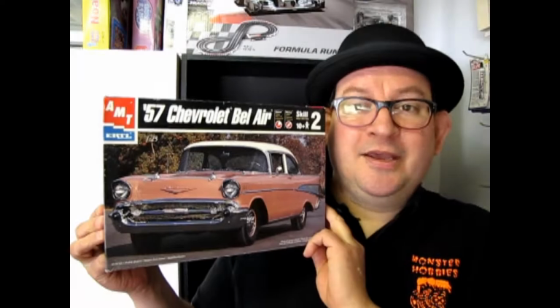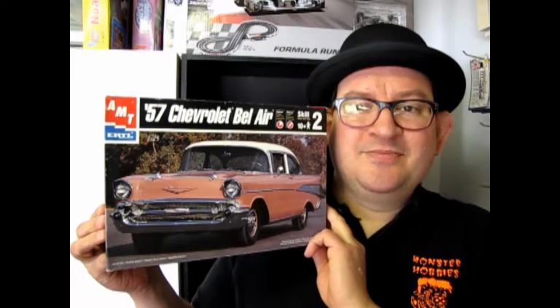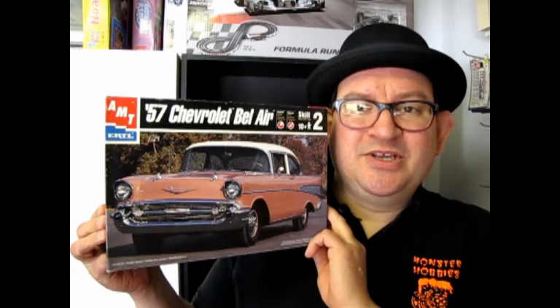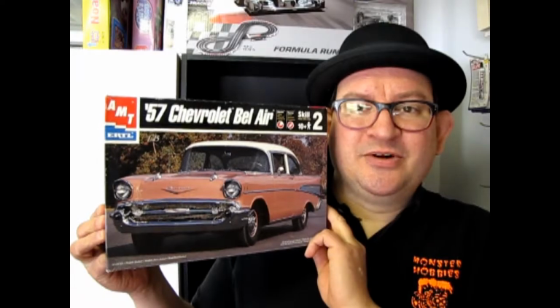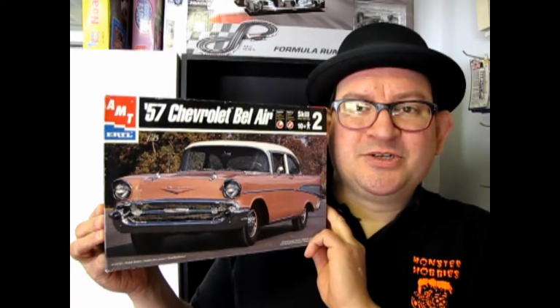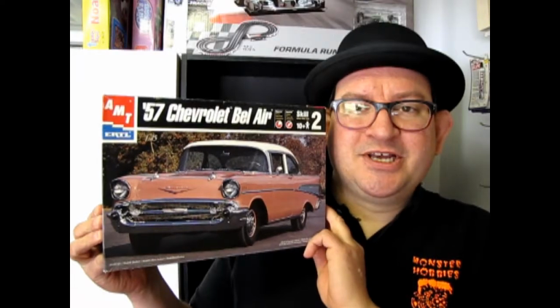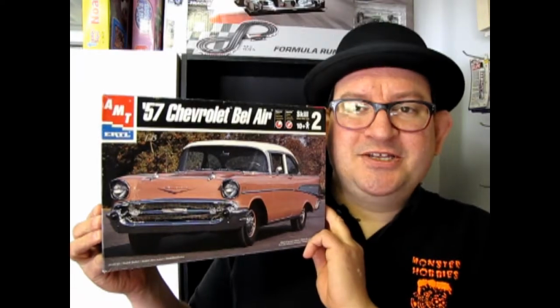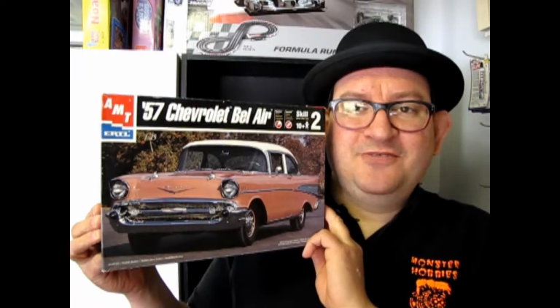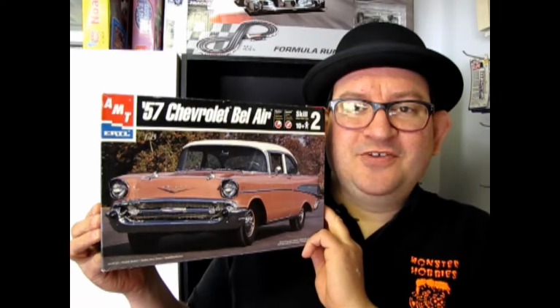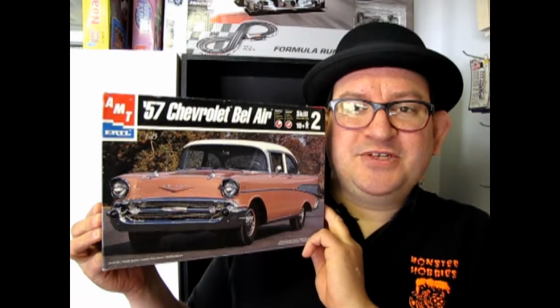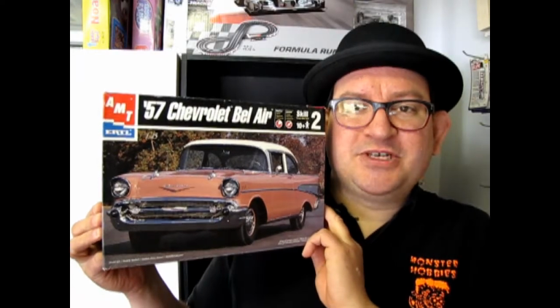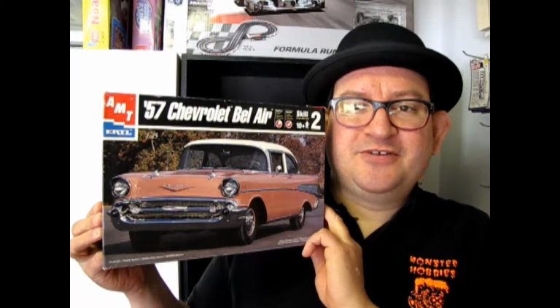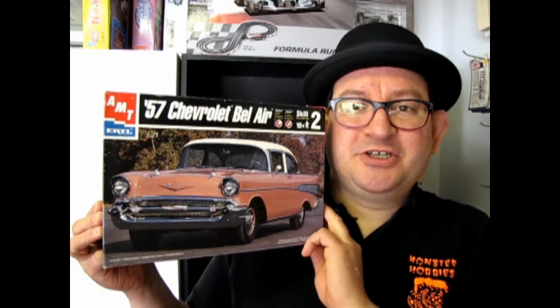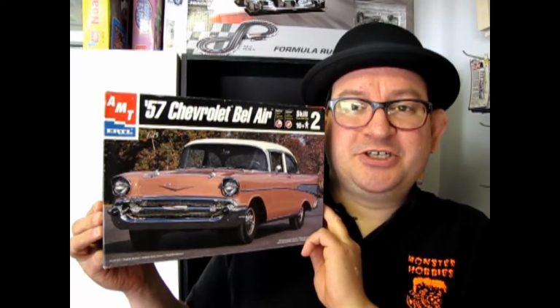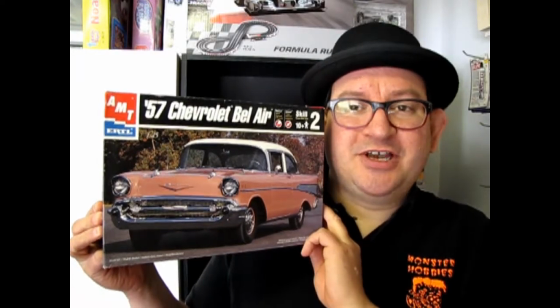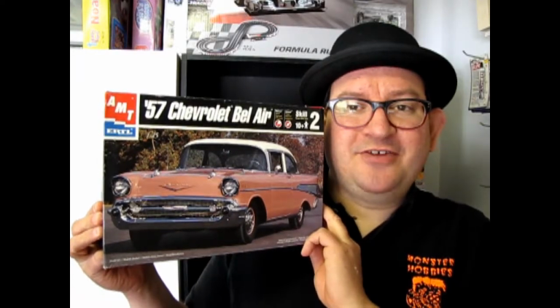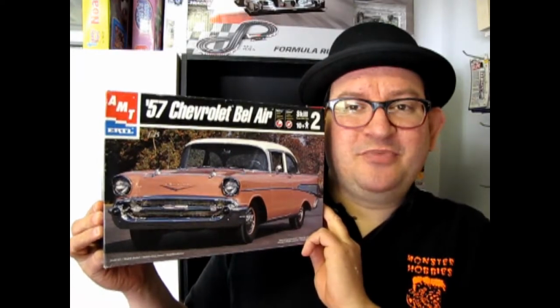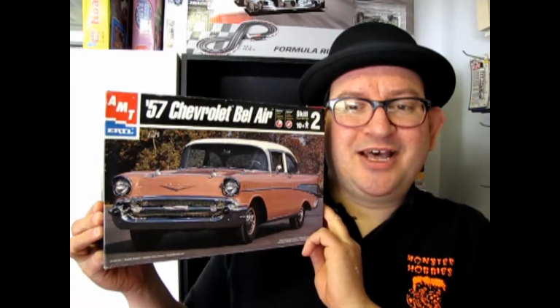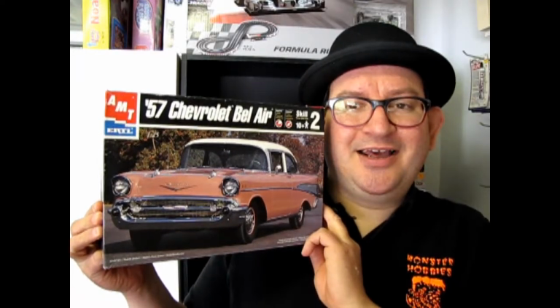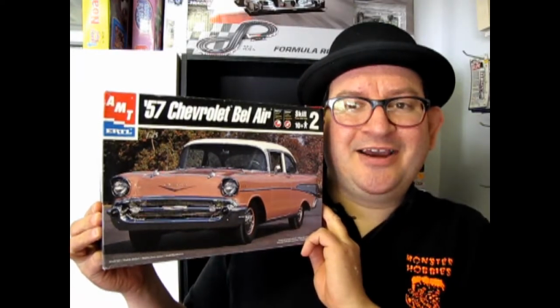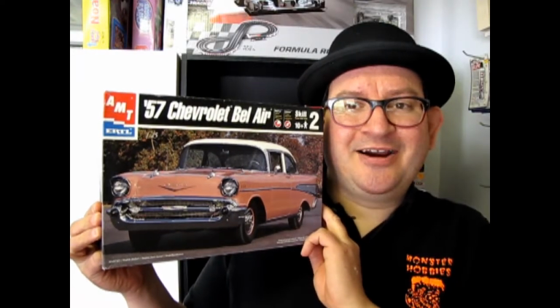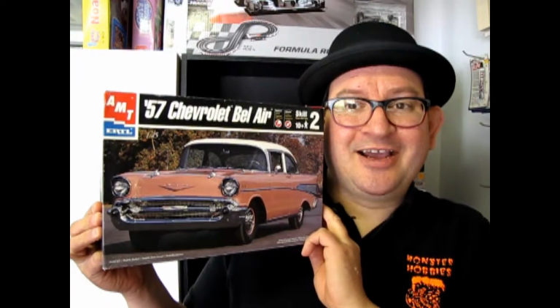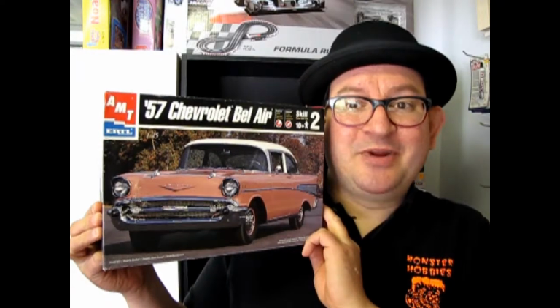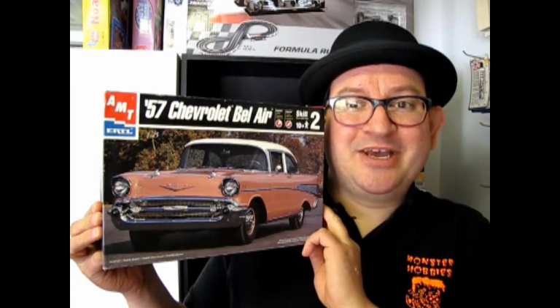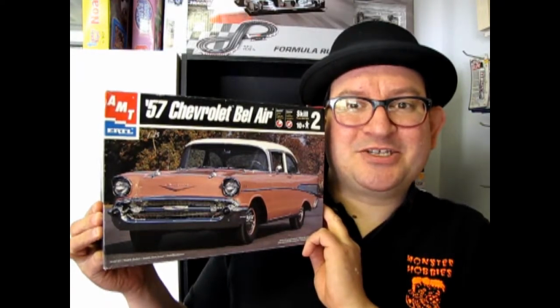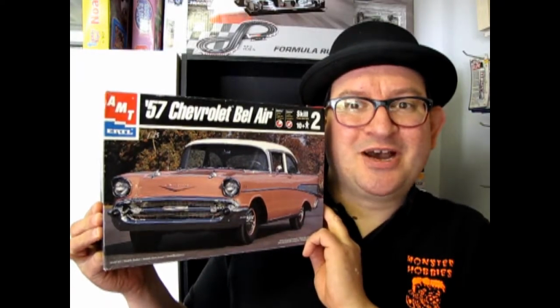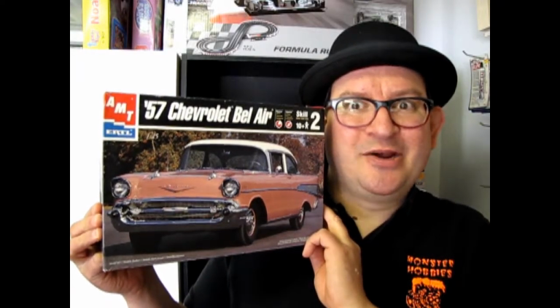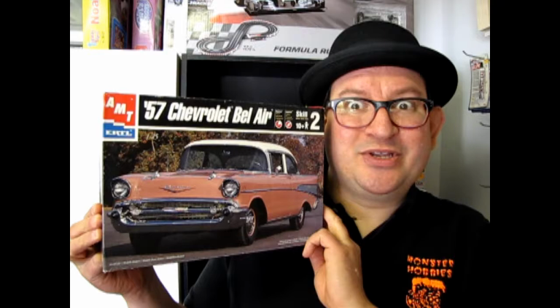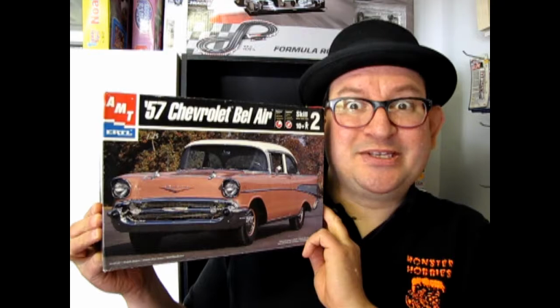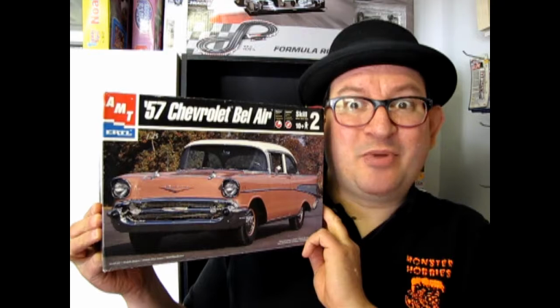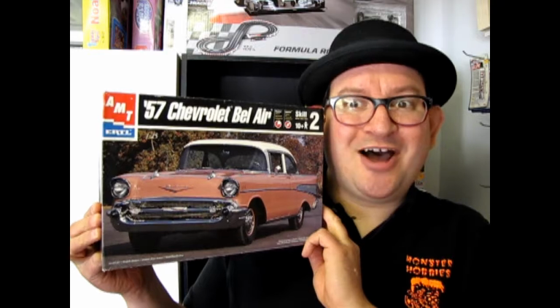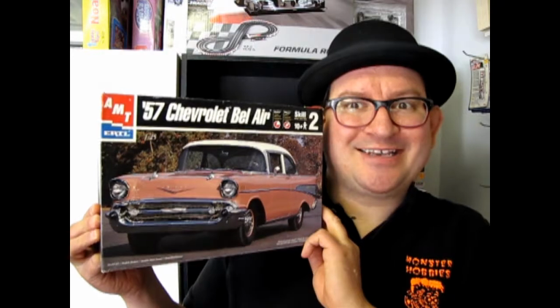AMT Ertl's 1957 Chevy Bel Air coming up next on What's in the Box?